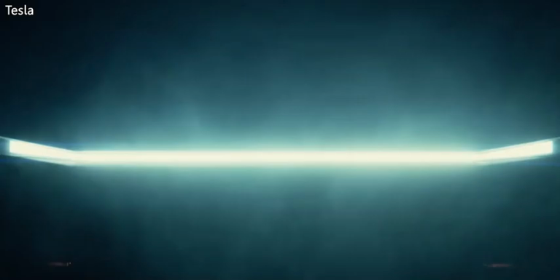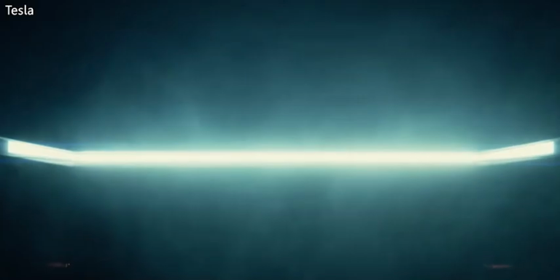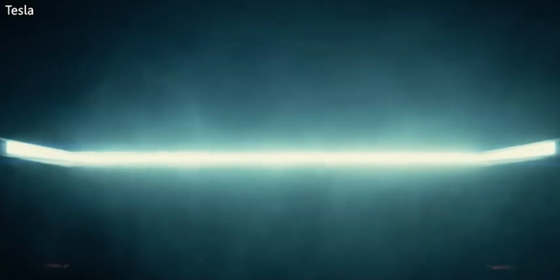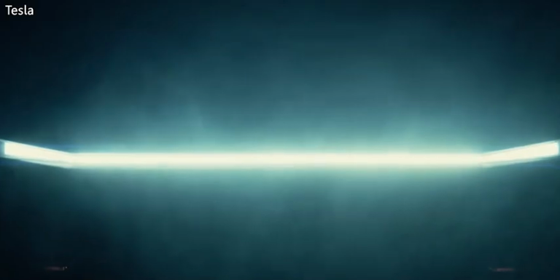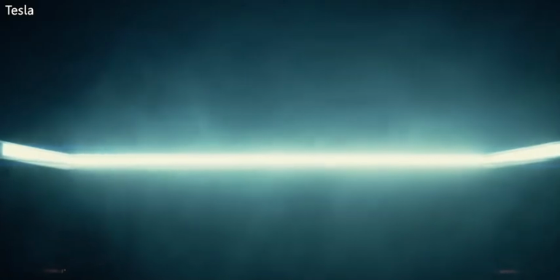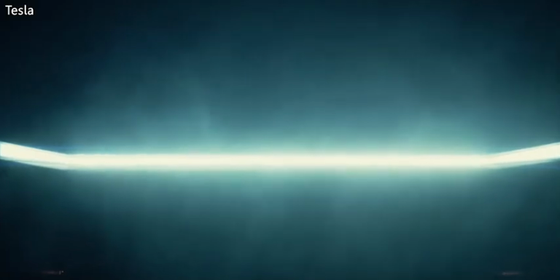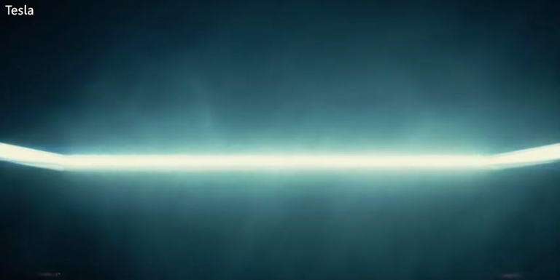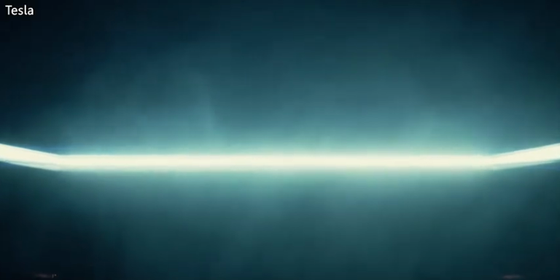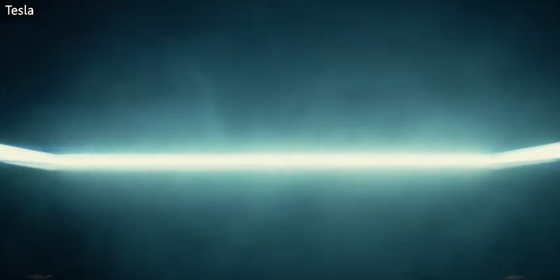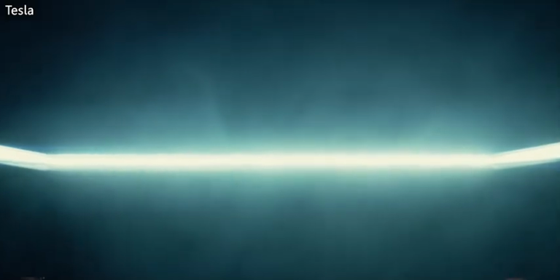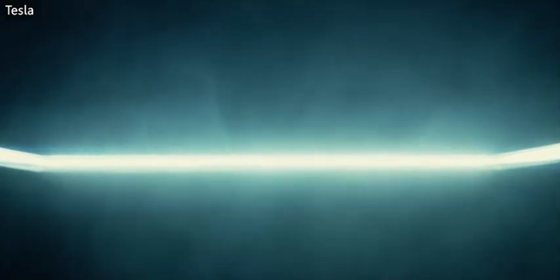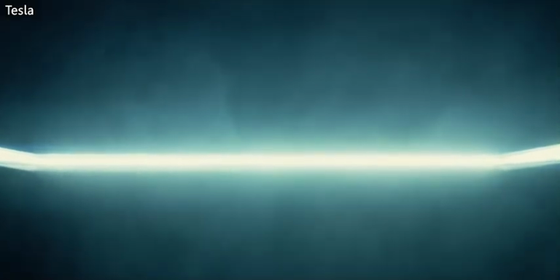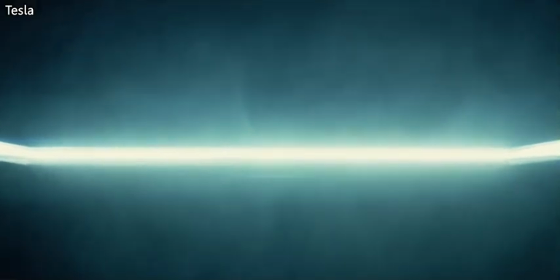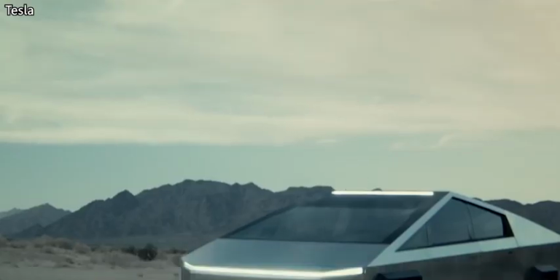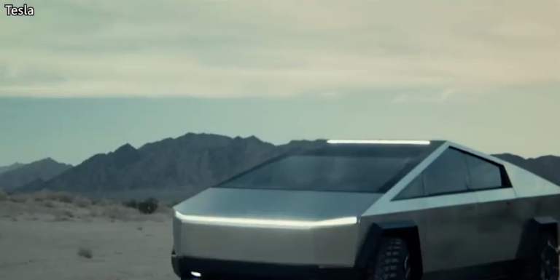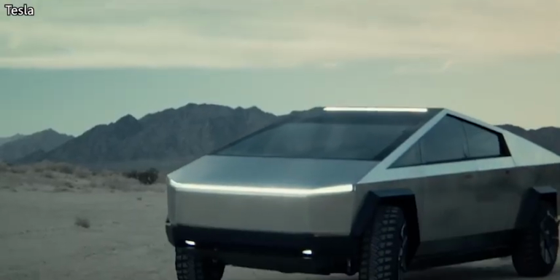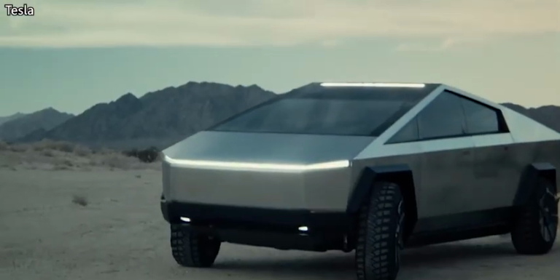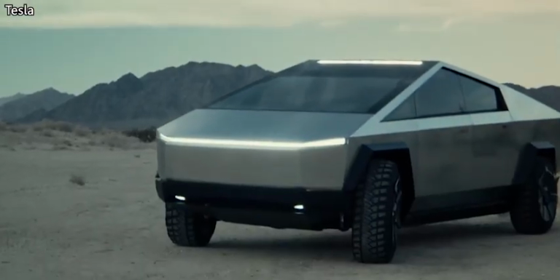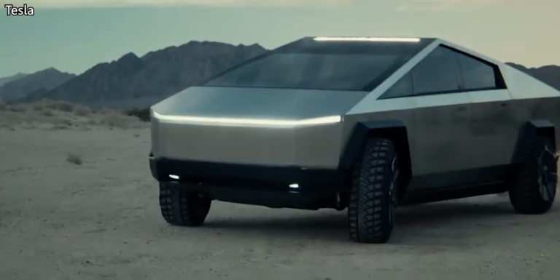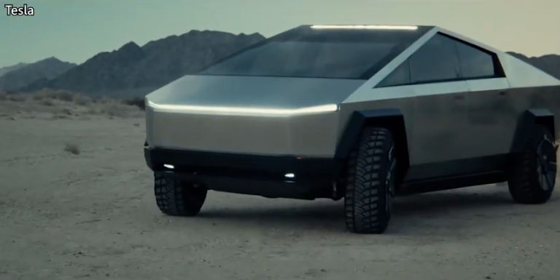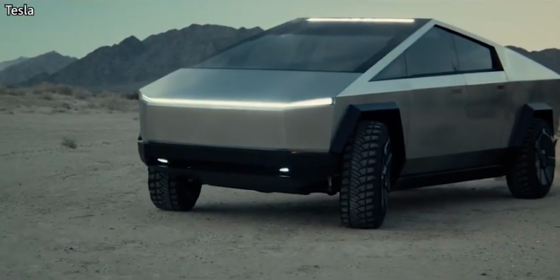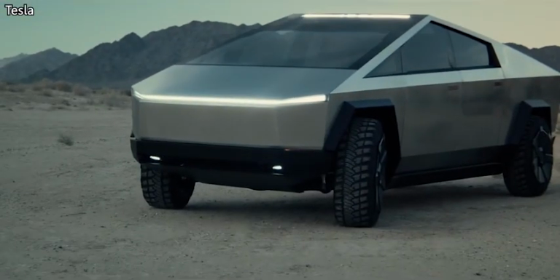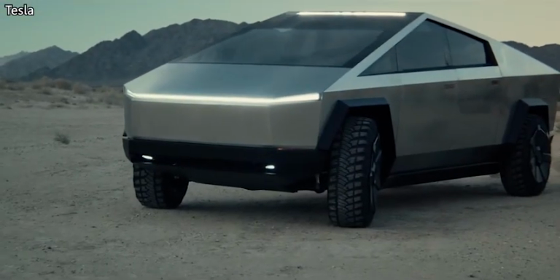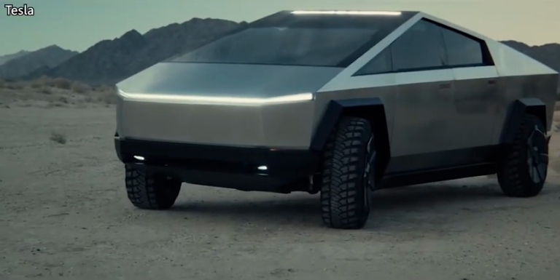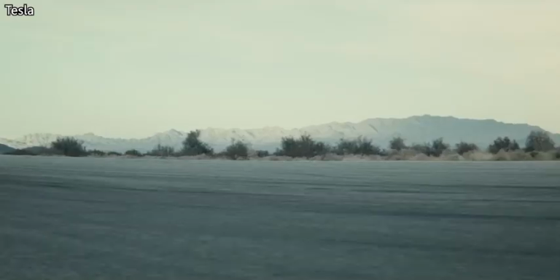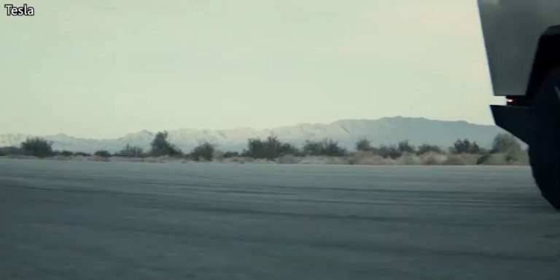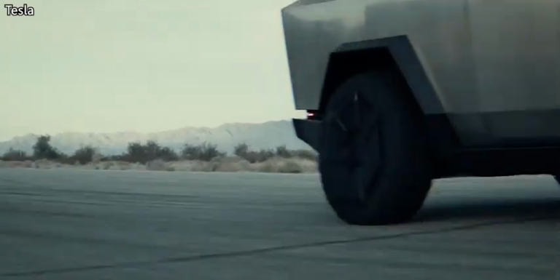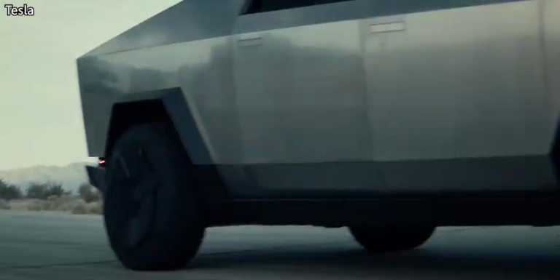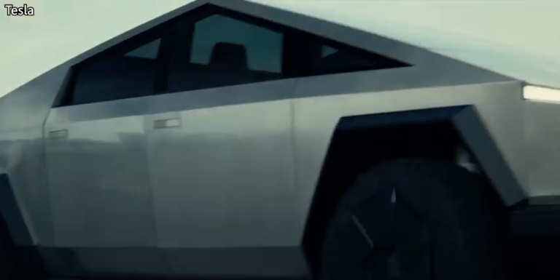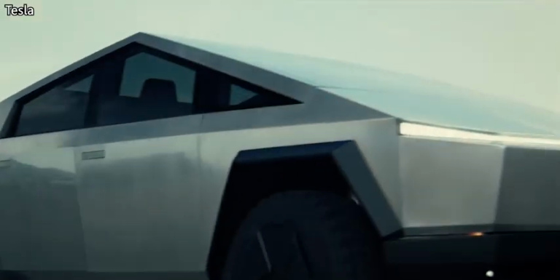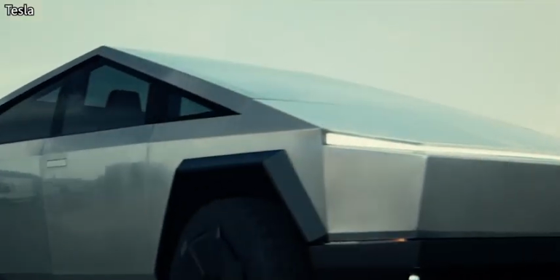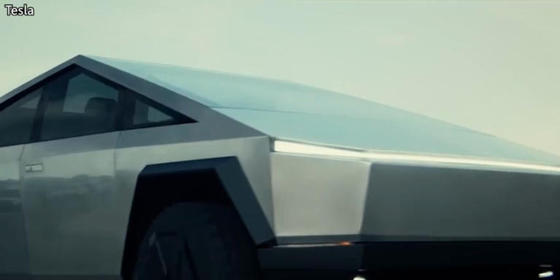So a couple of days ago, Elon Musk unveiled the new pickup from Tesla. It's called the Cybertruck.